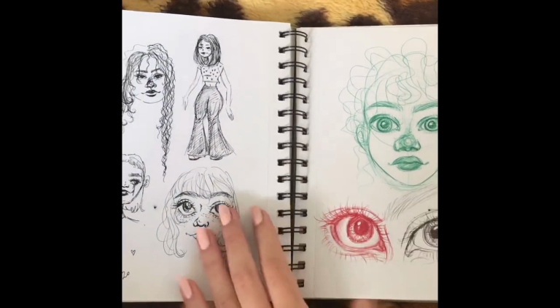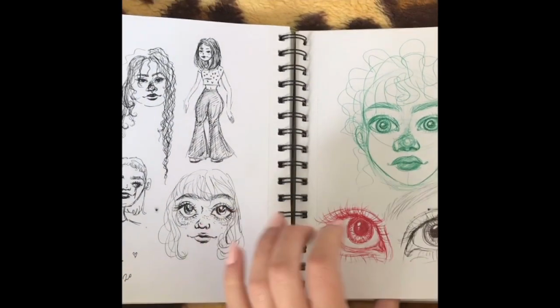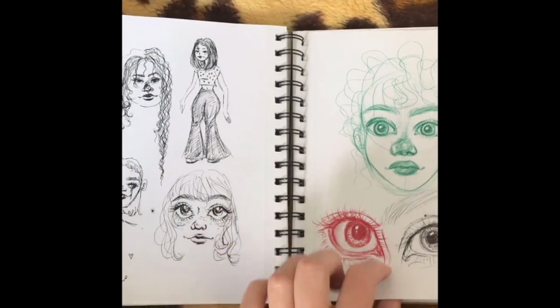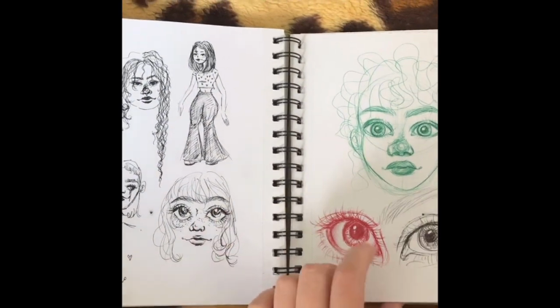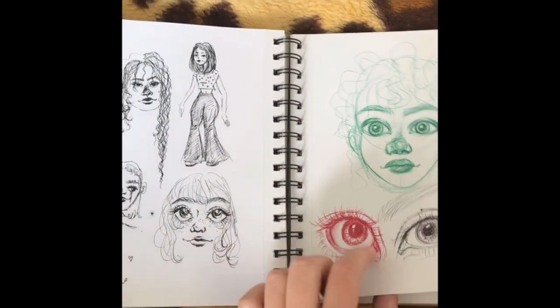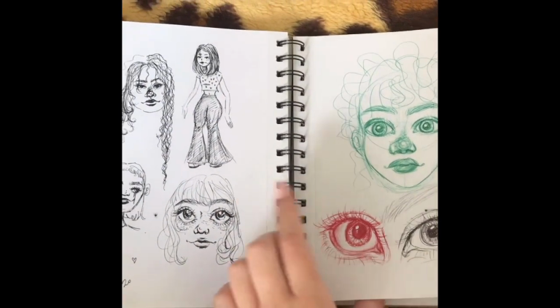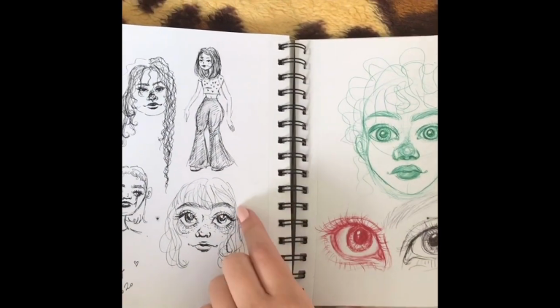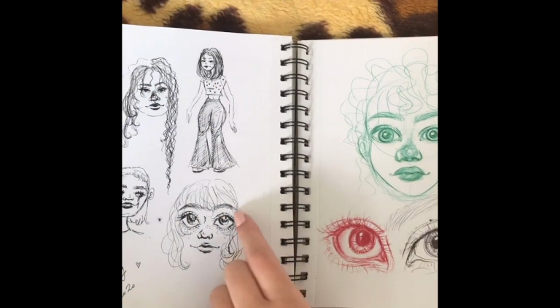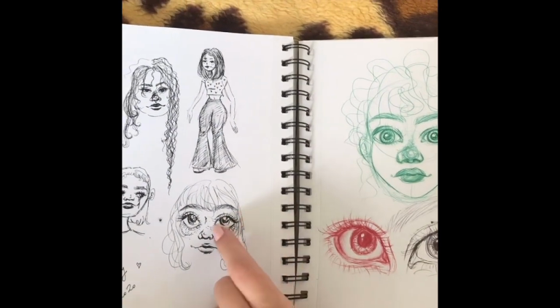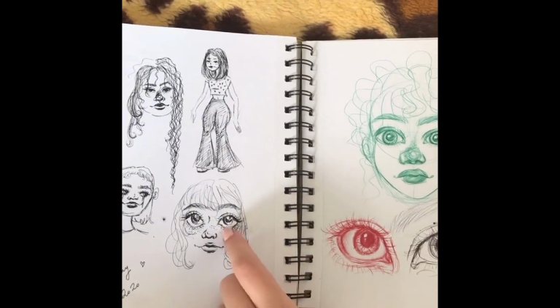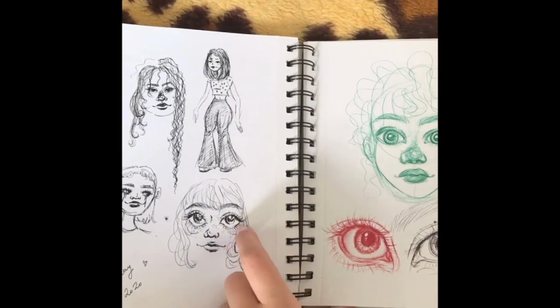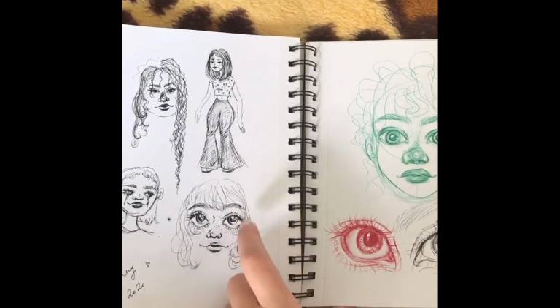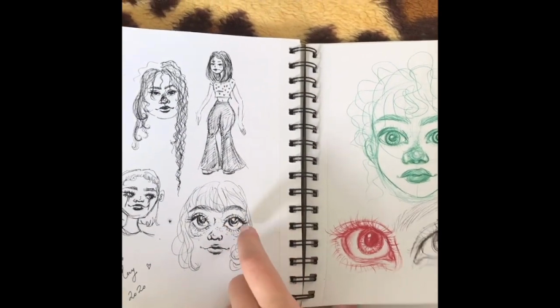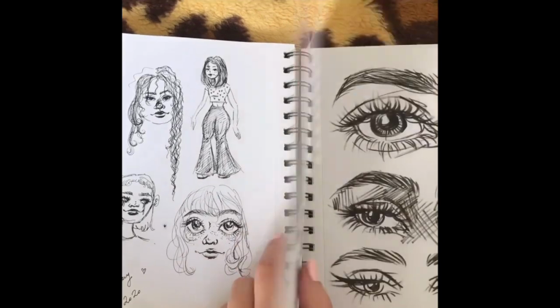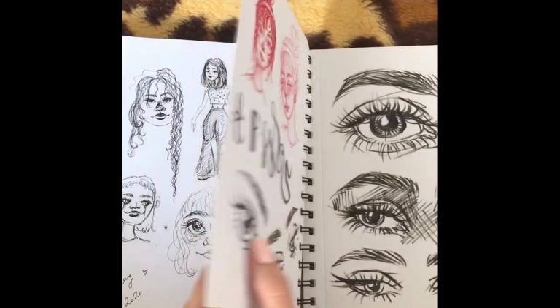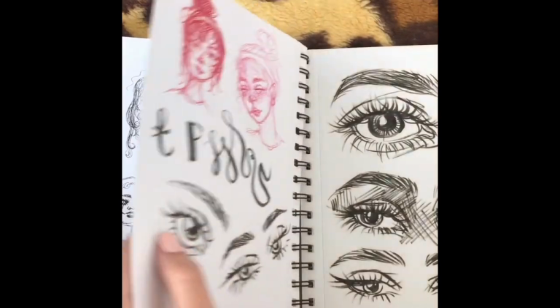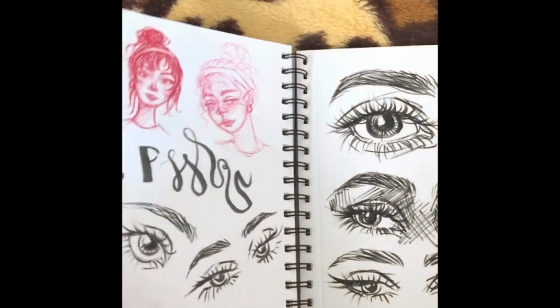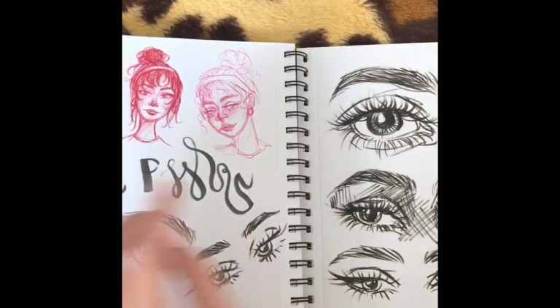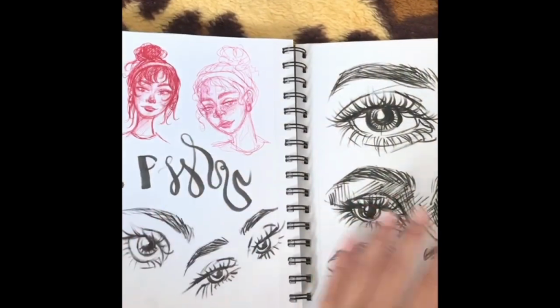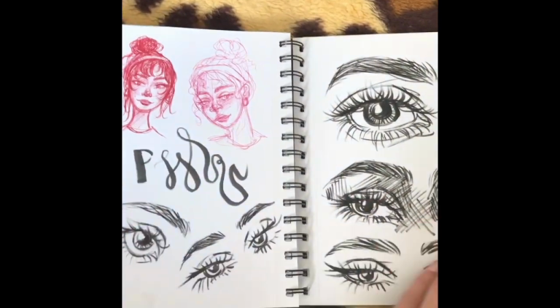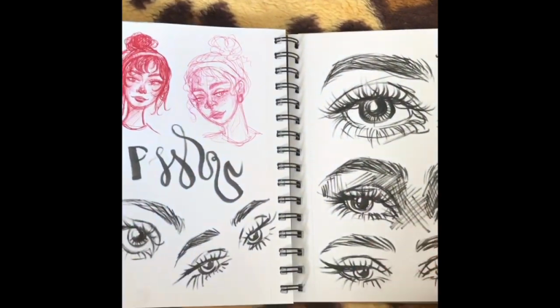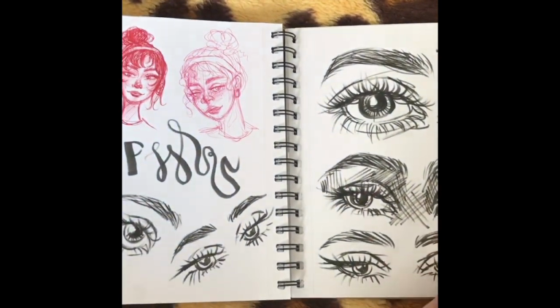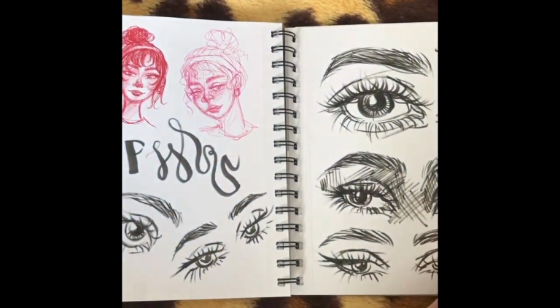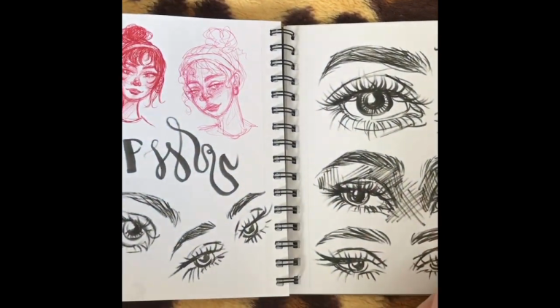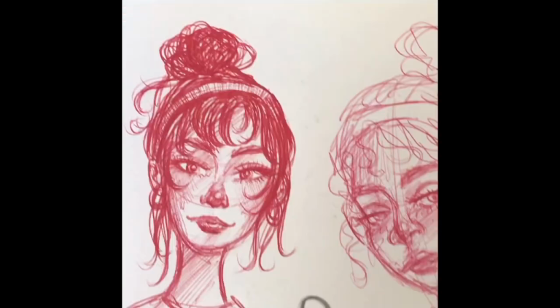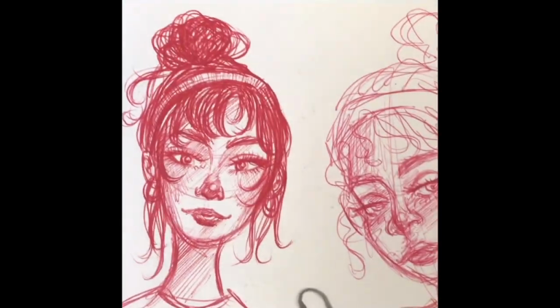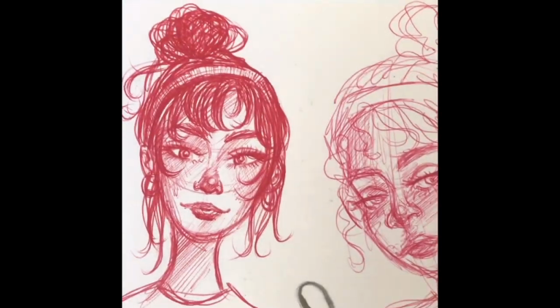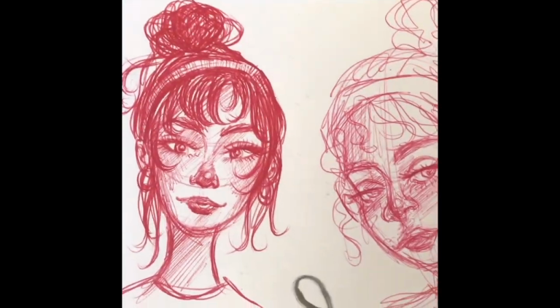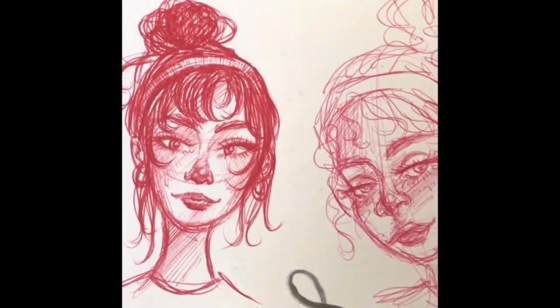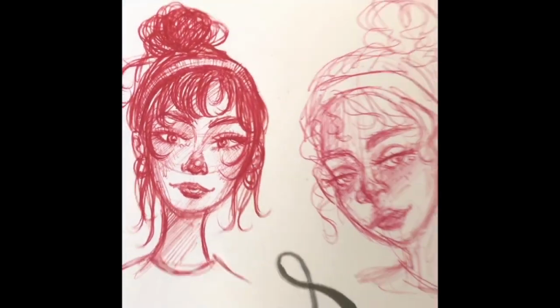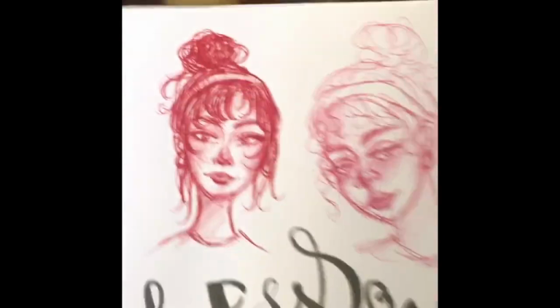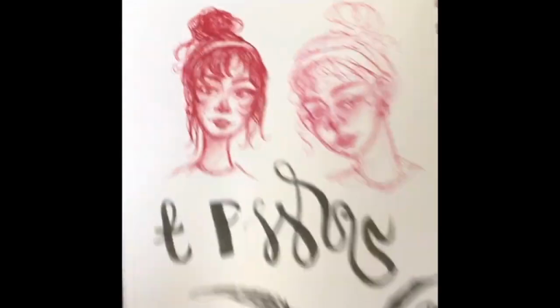I draw really big eyes on people — I'm not sure why. And some more ballpoint pen stuff.